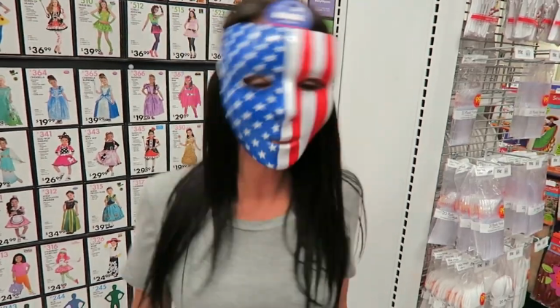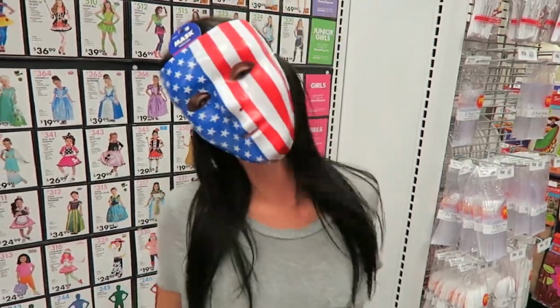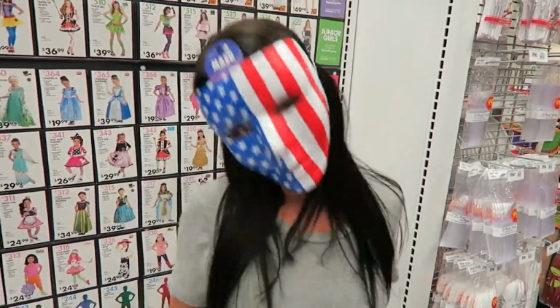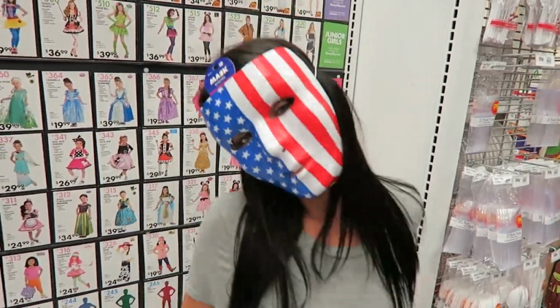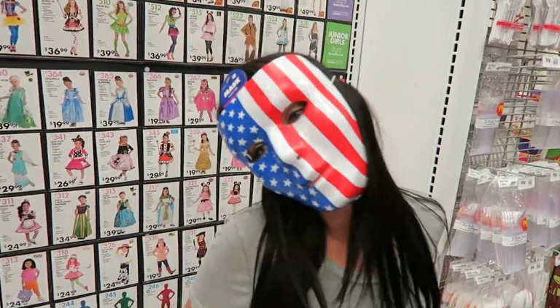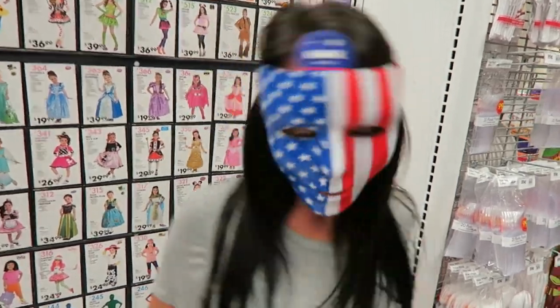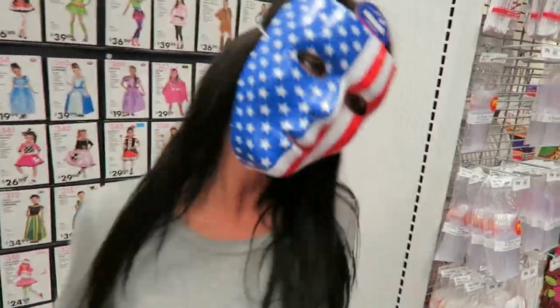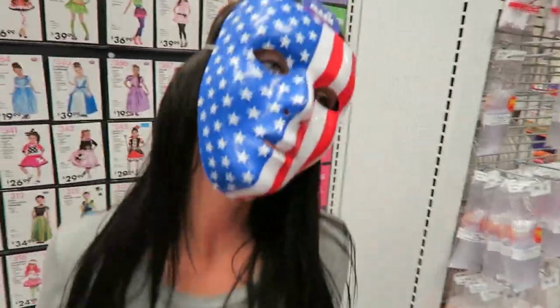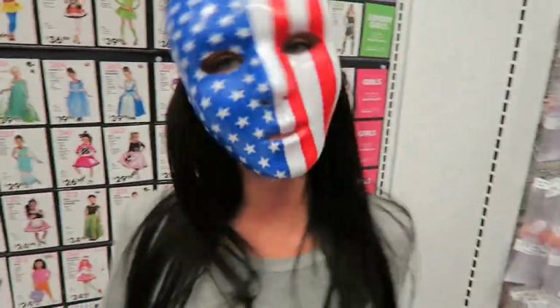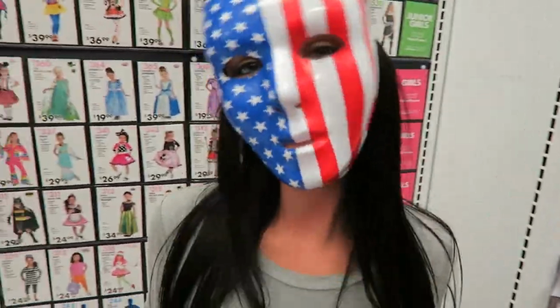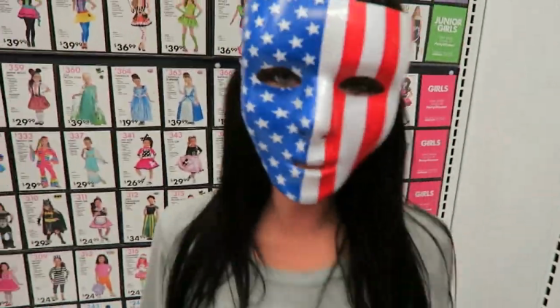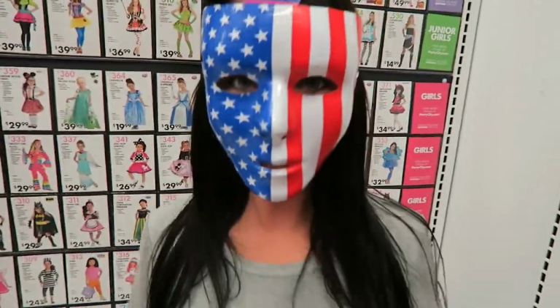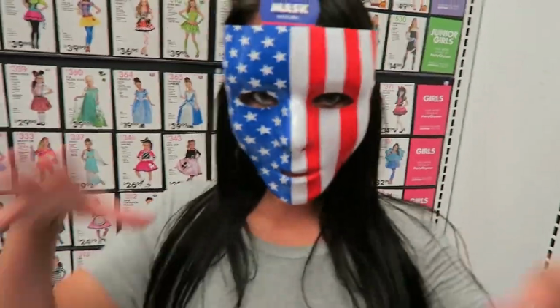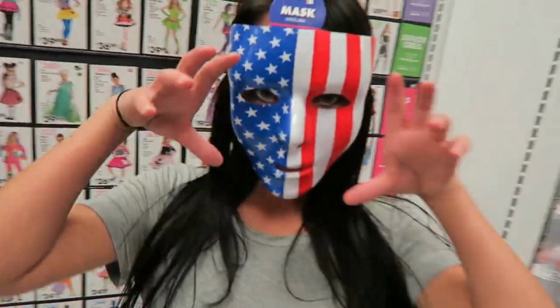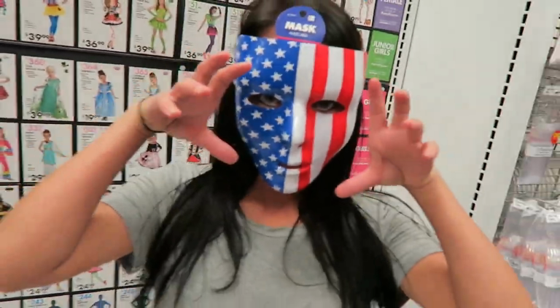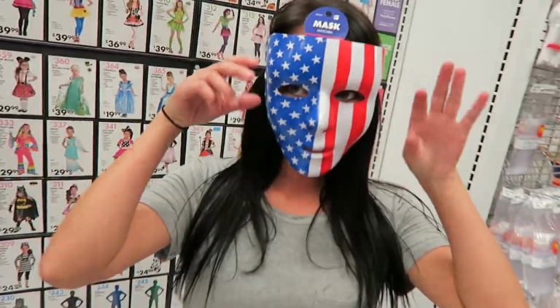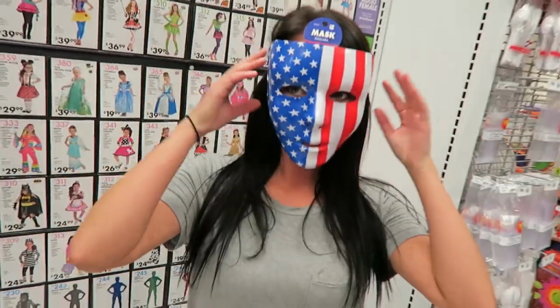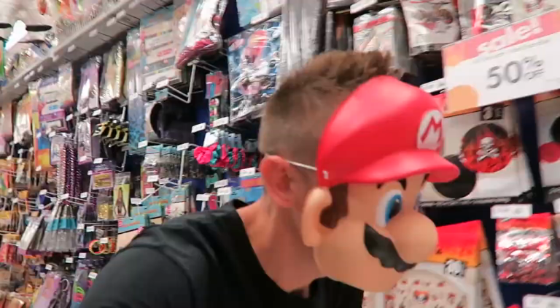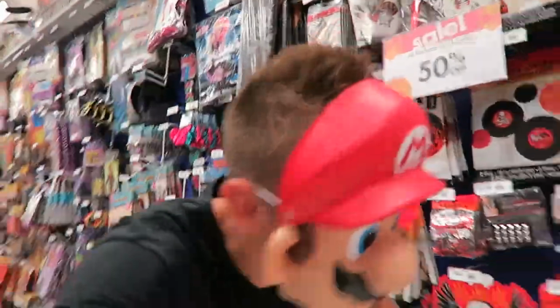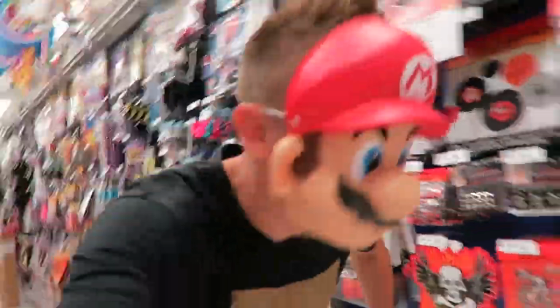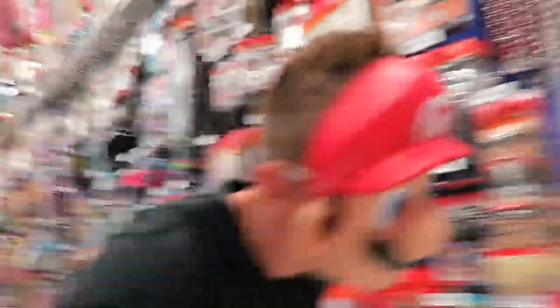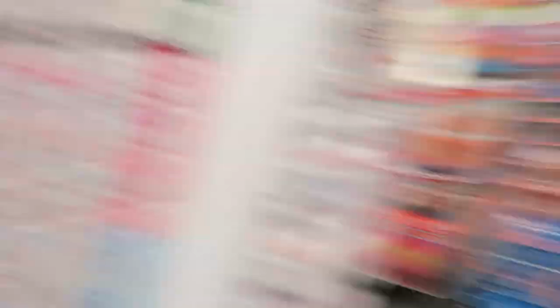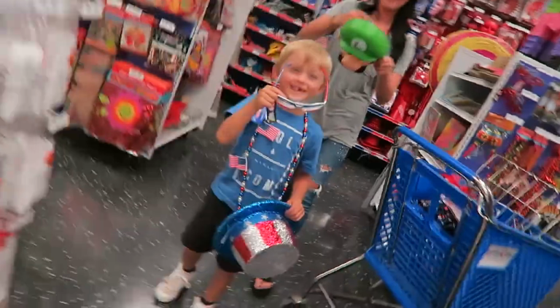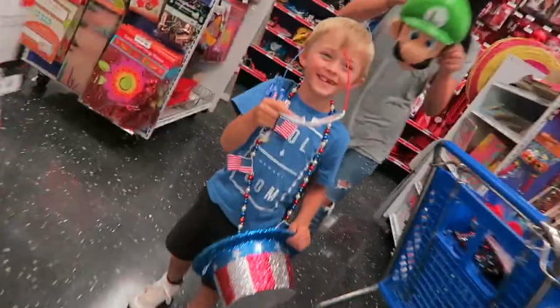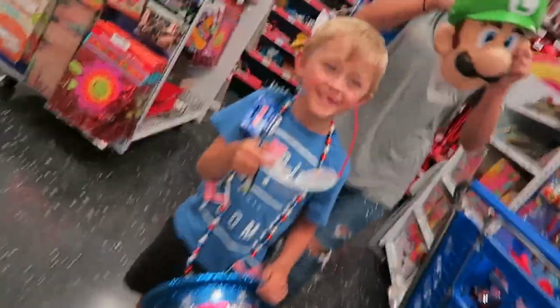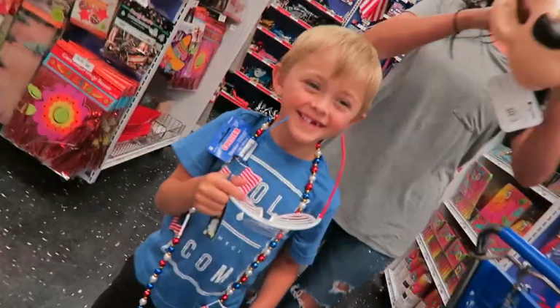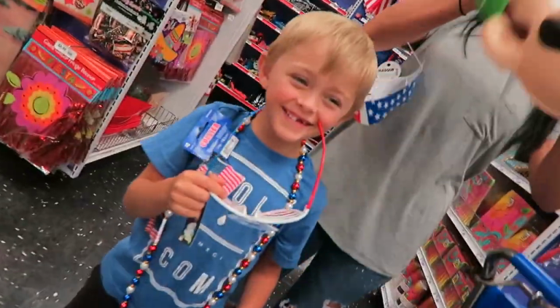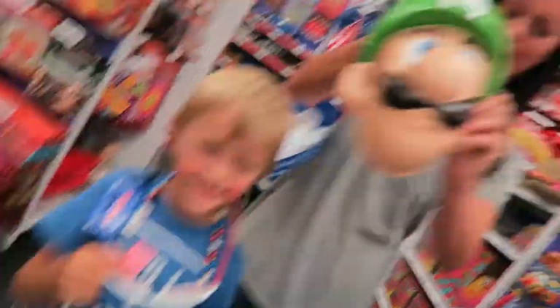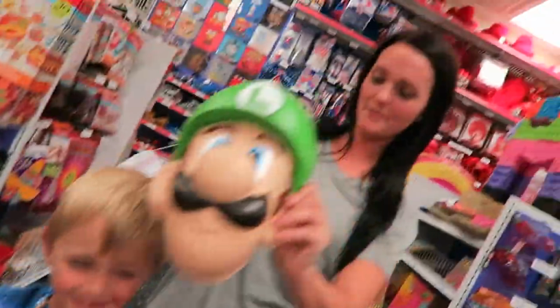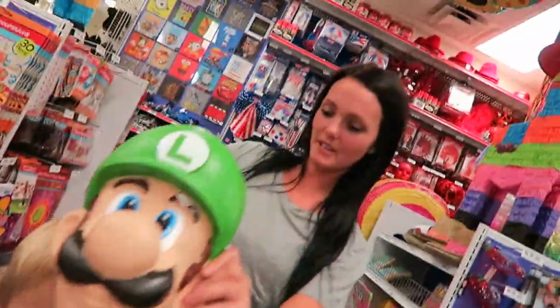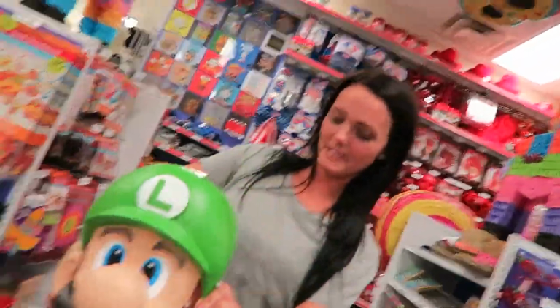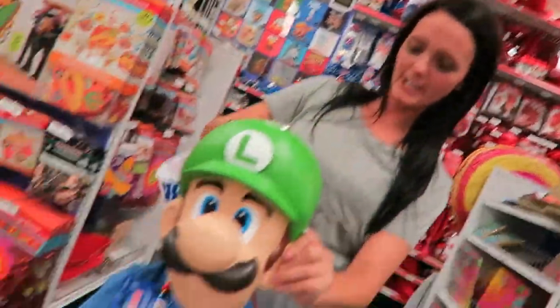It's like the new Purge — you just start buying stuff. Here, be Luigi!